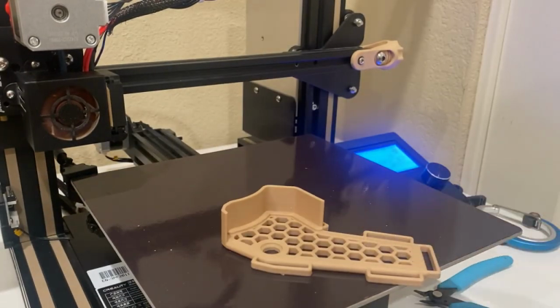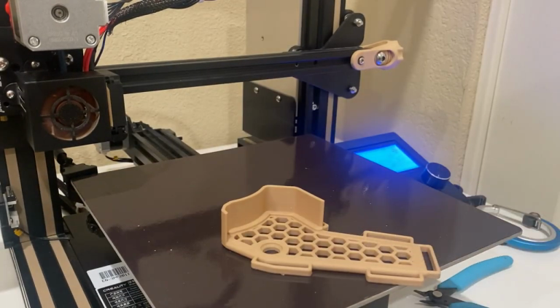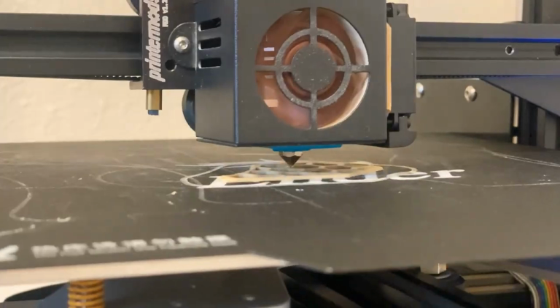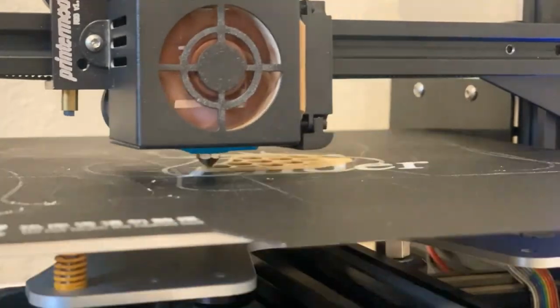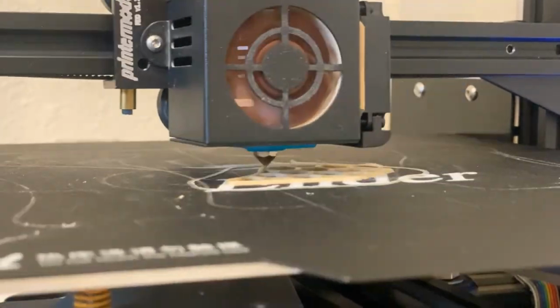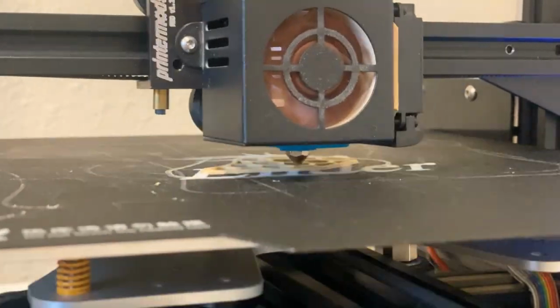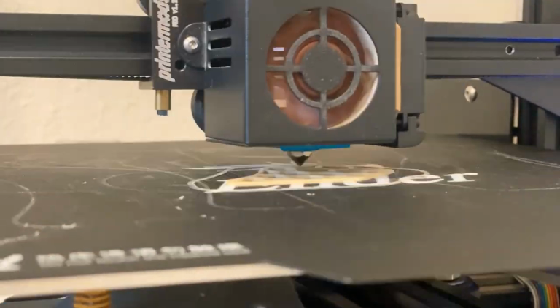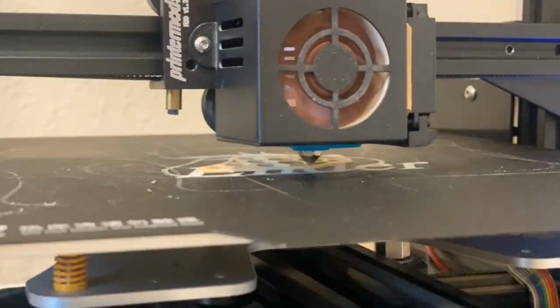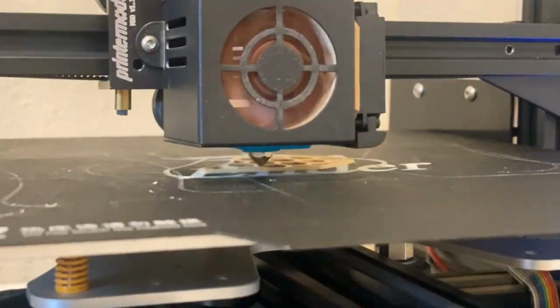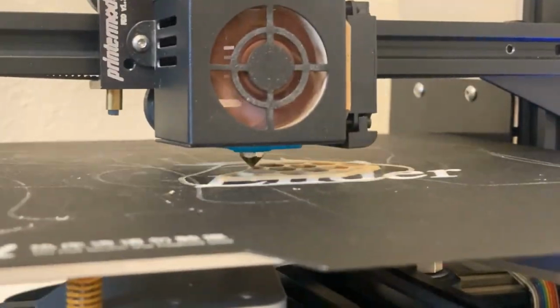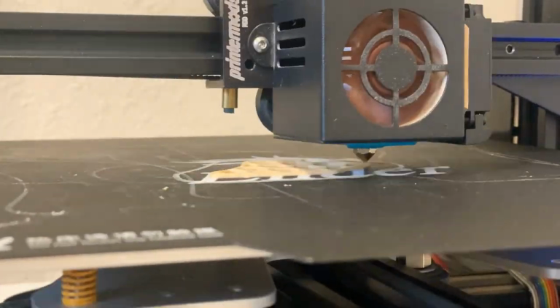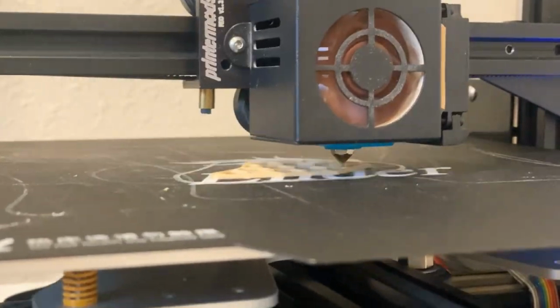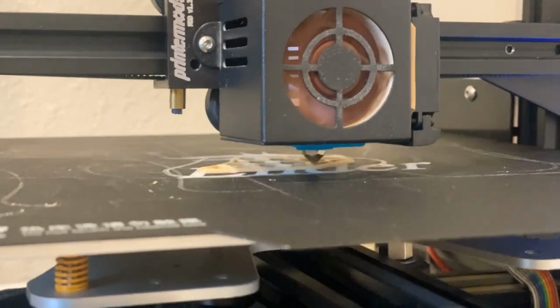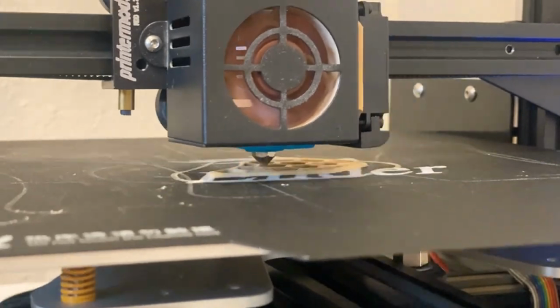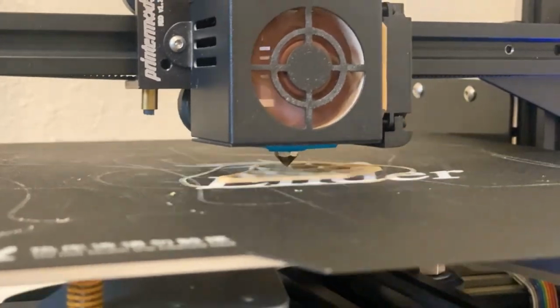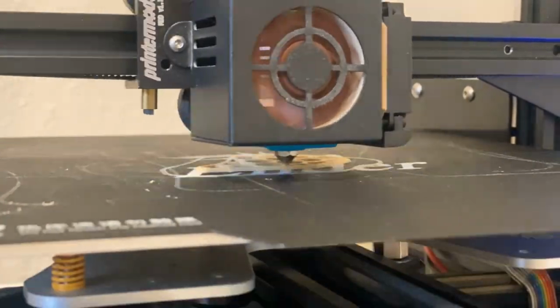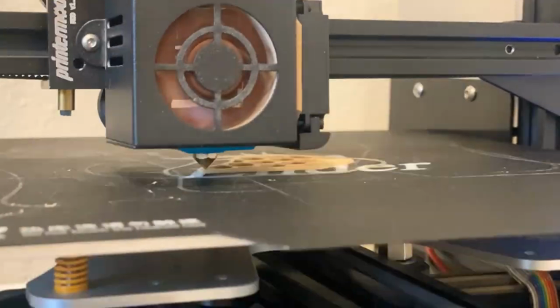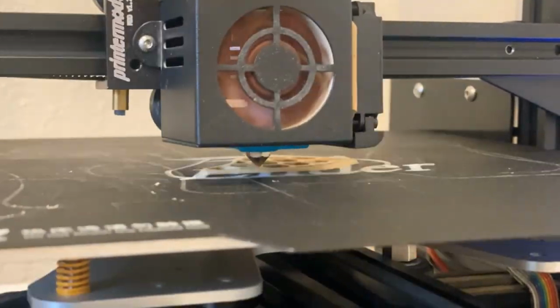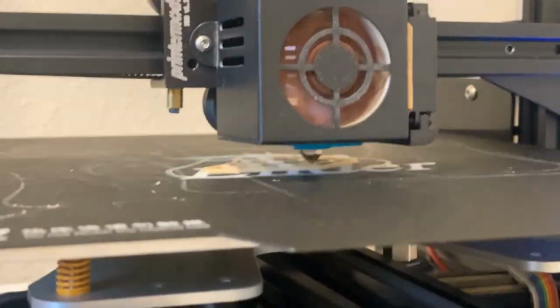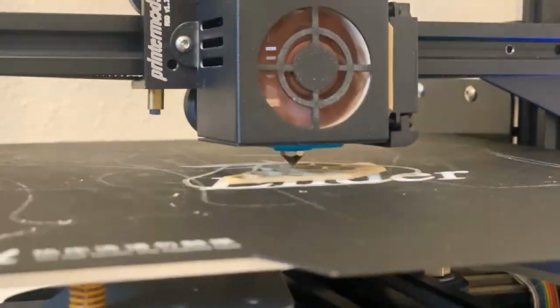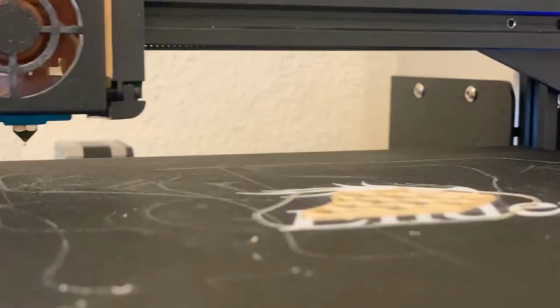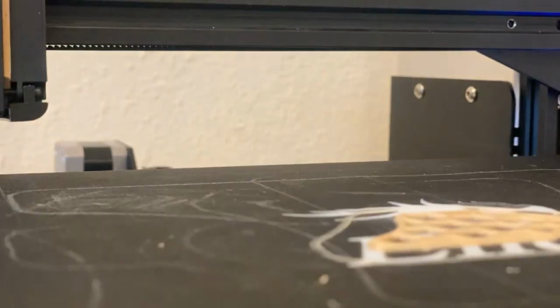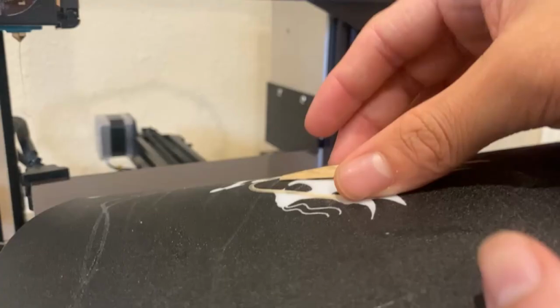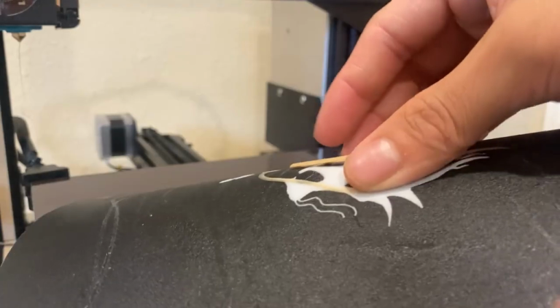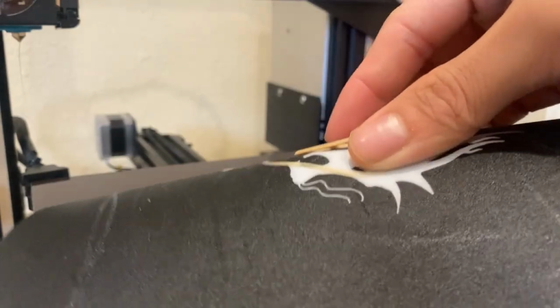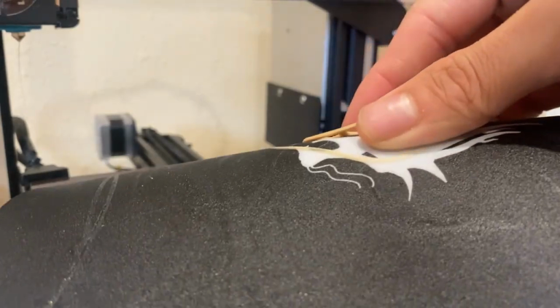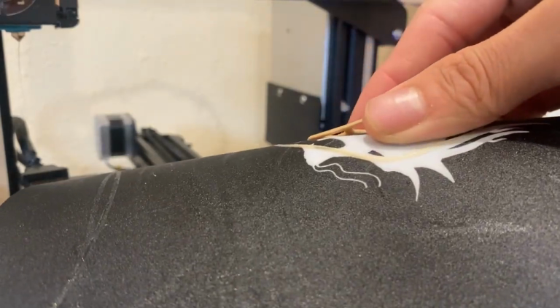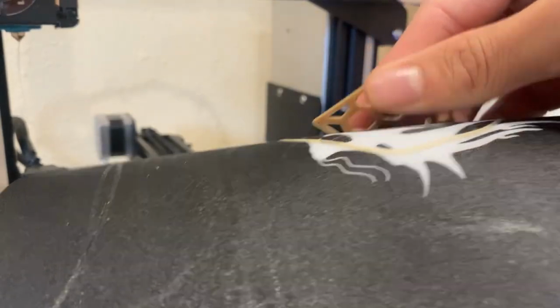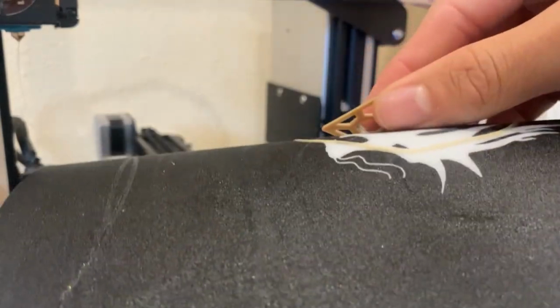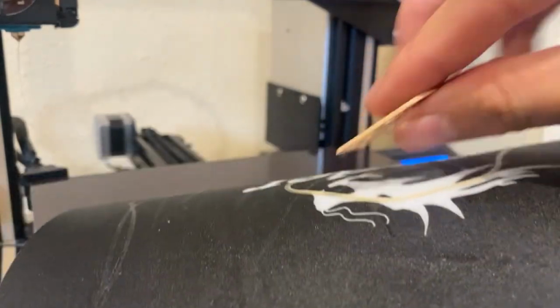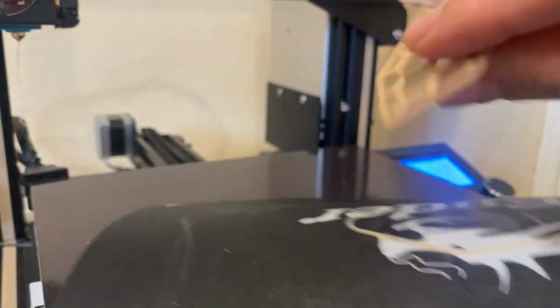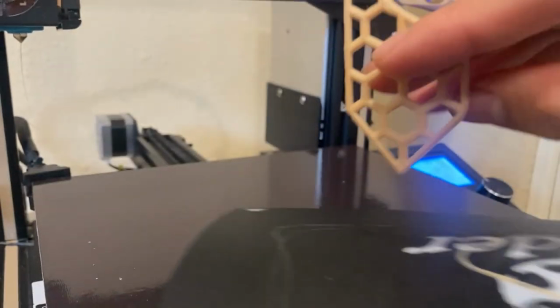For the front cover, I simply used the dimensions from the holster and created a covering piece to stop the remote from falling out.